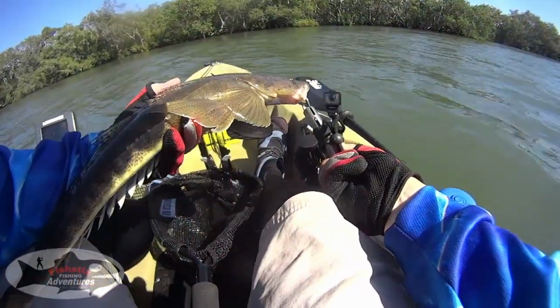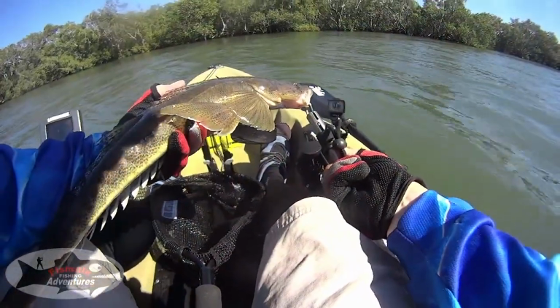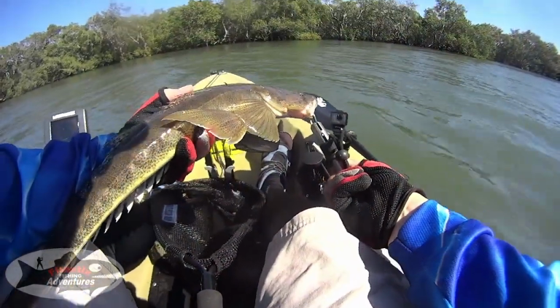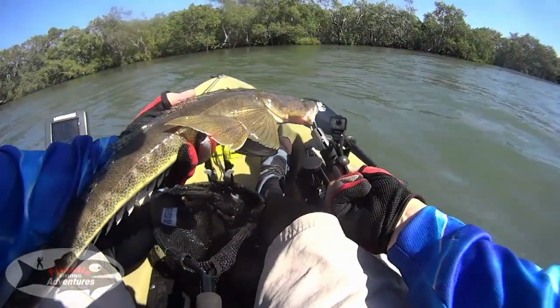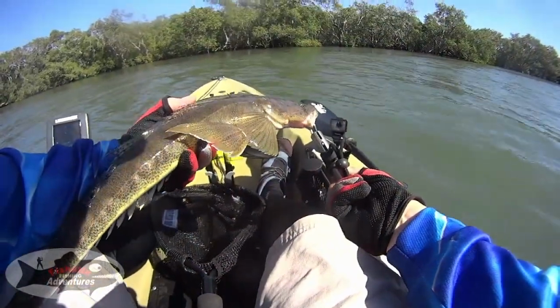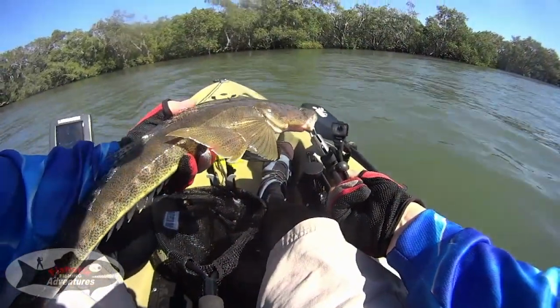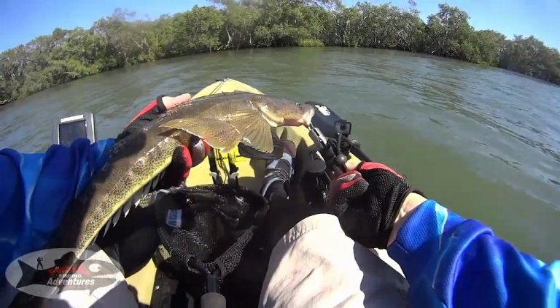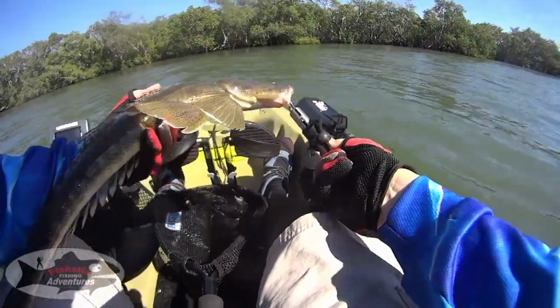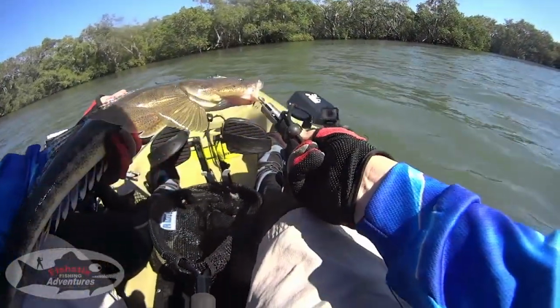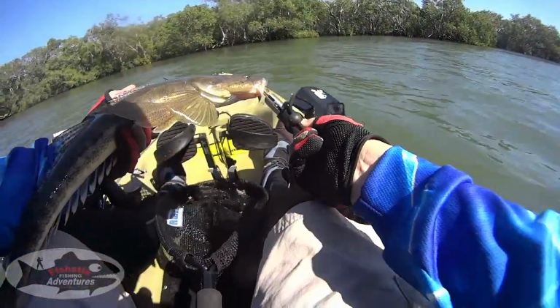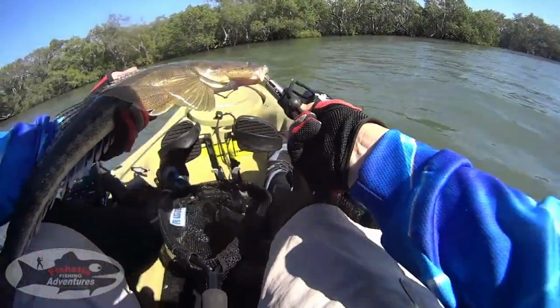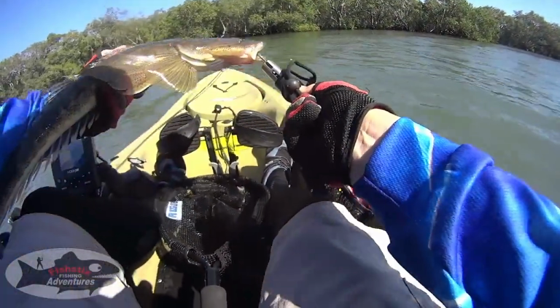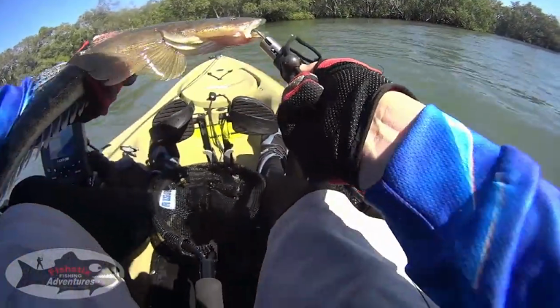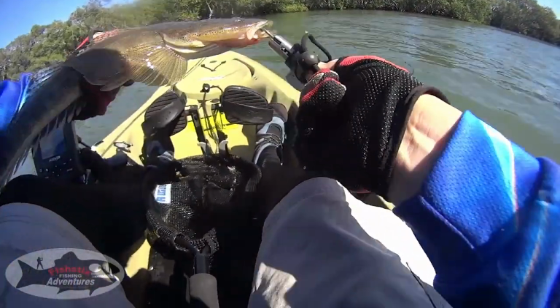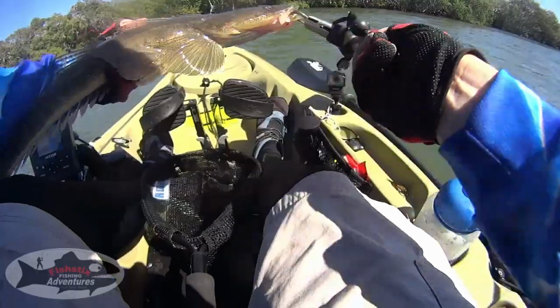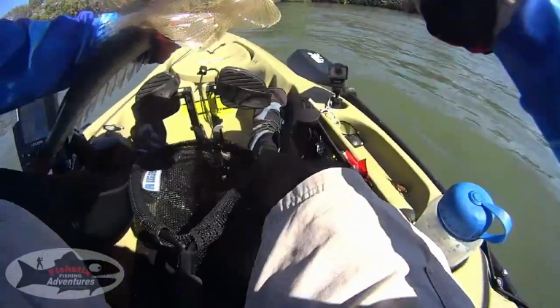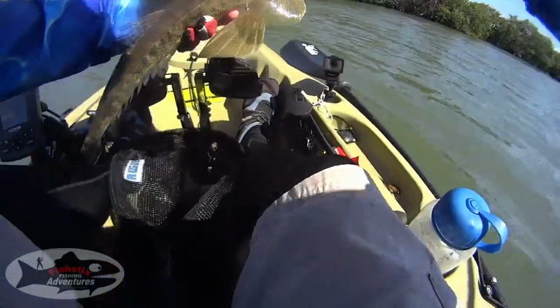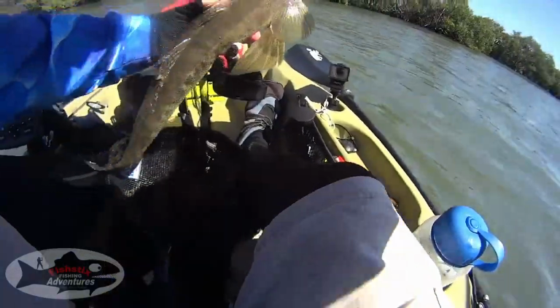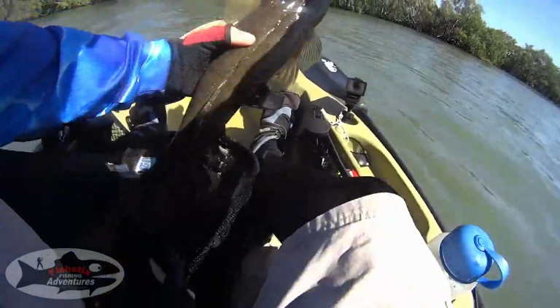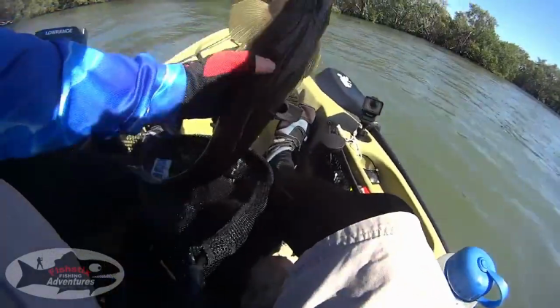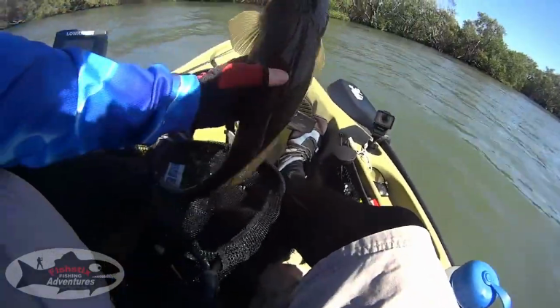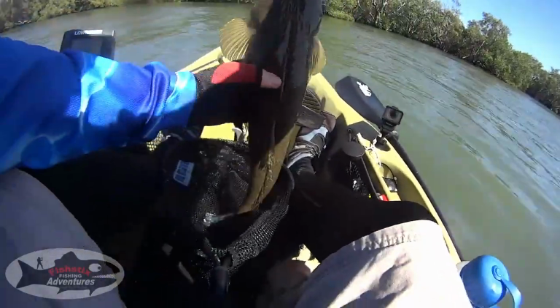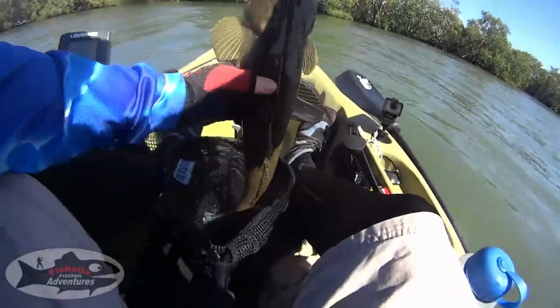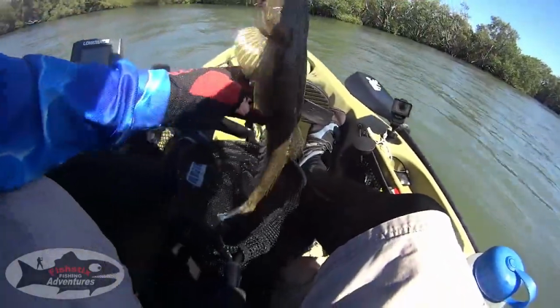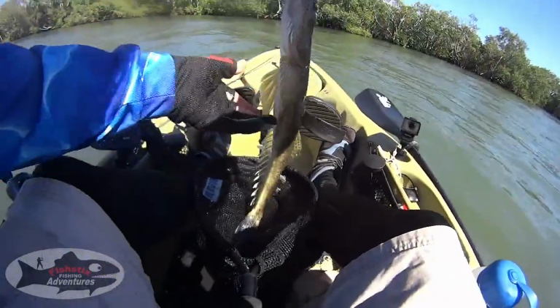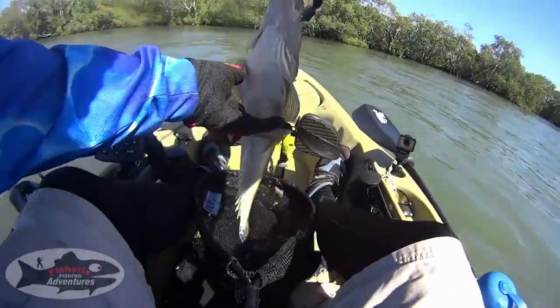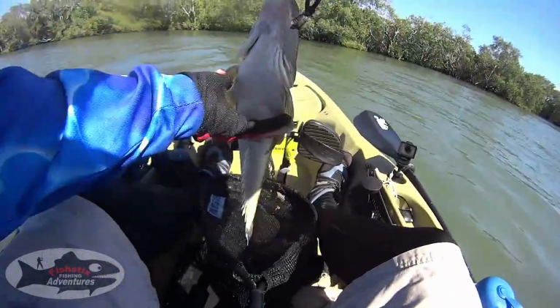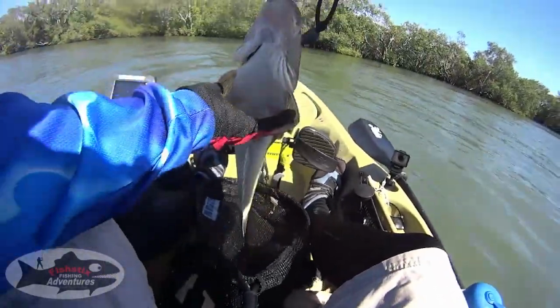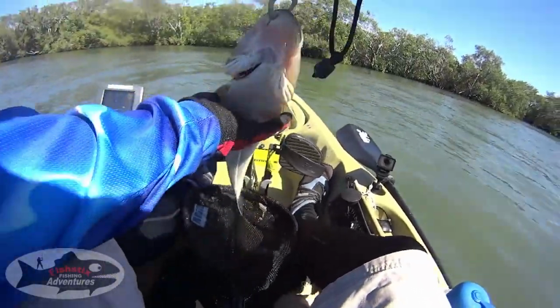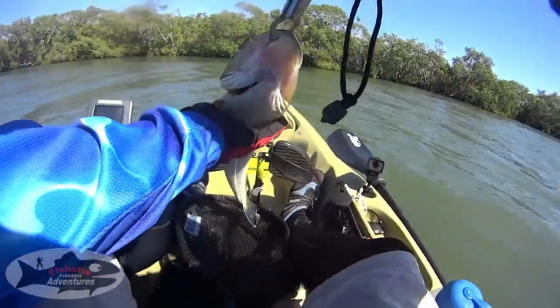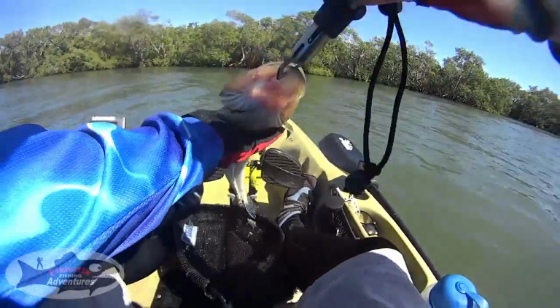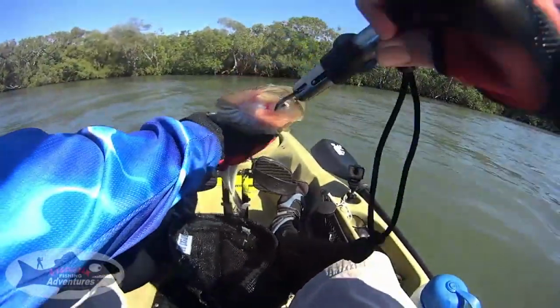You should always get that fish back in the water or in the live bag as quick as you can. Don't bother showing off or you might just lose it.